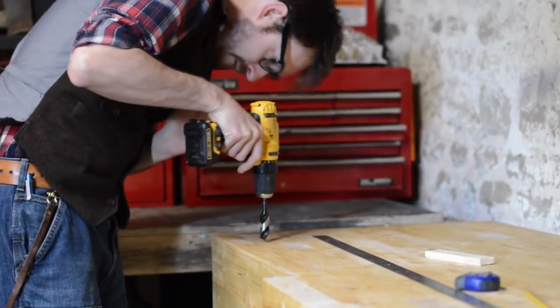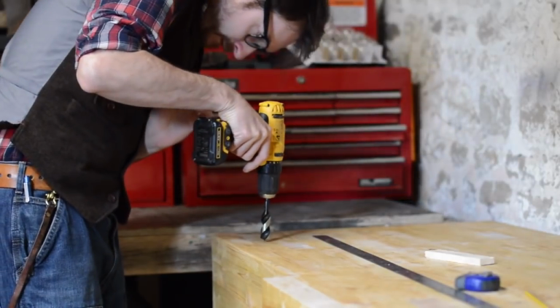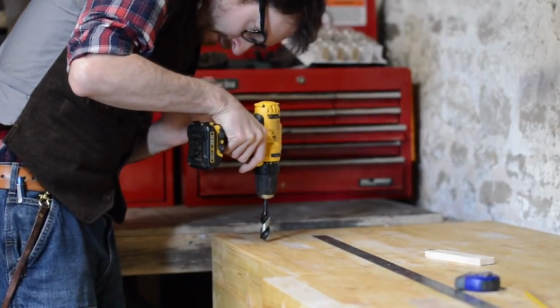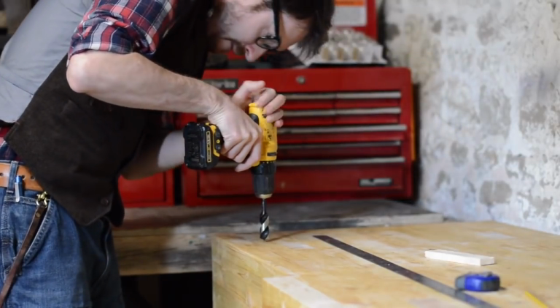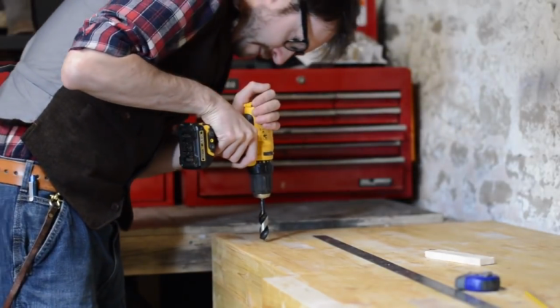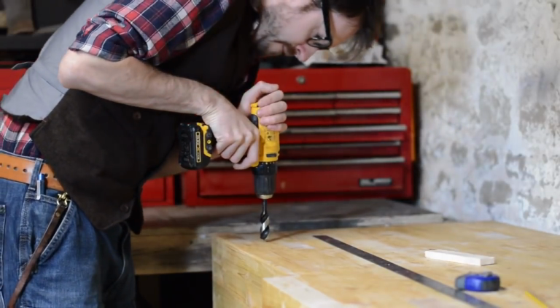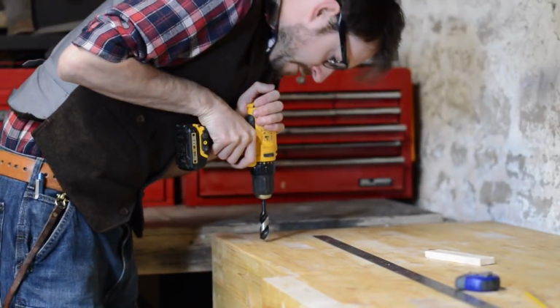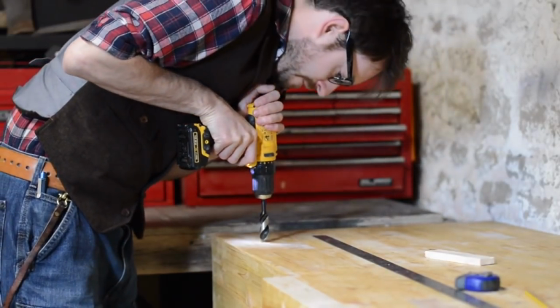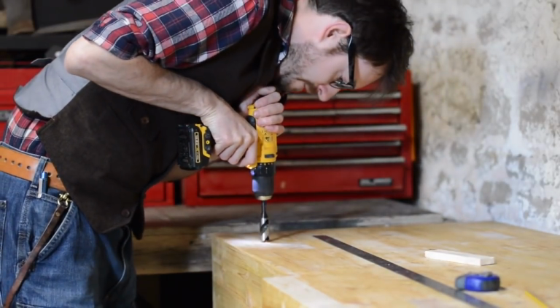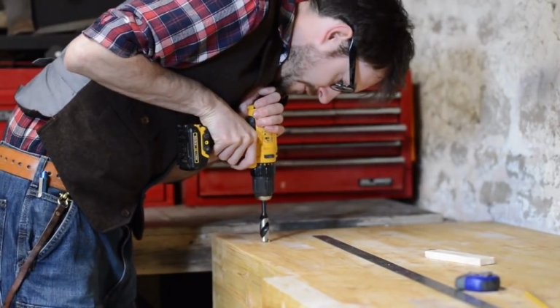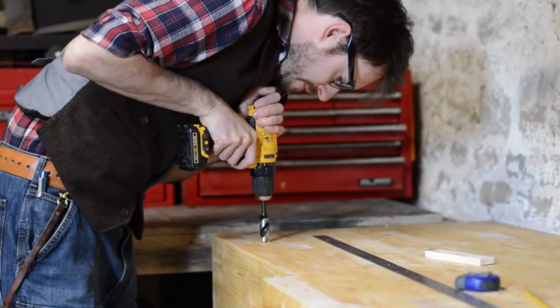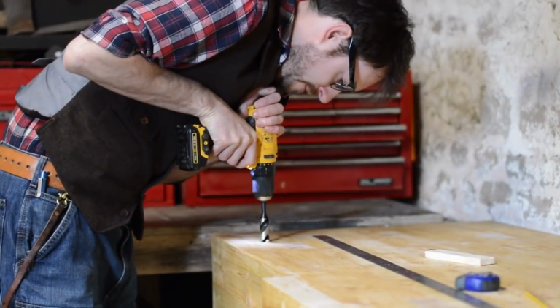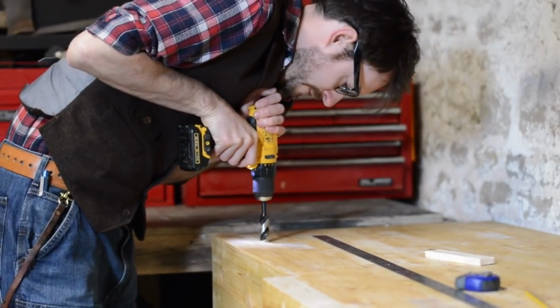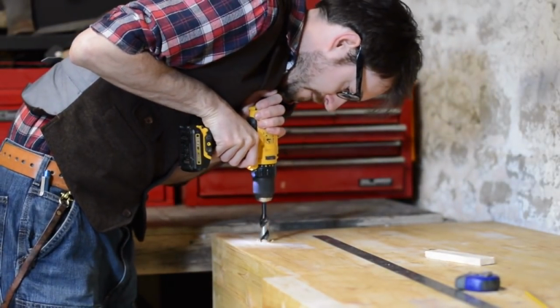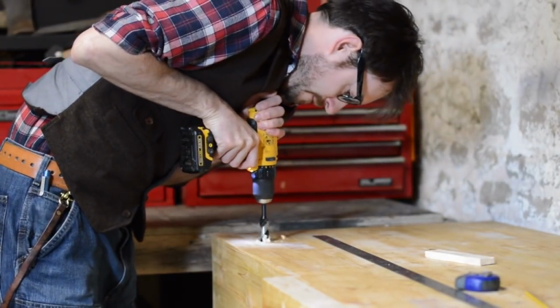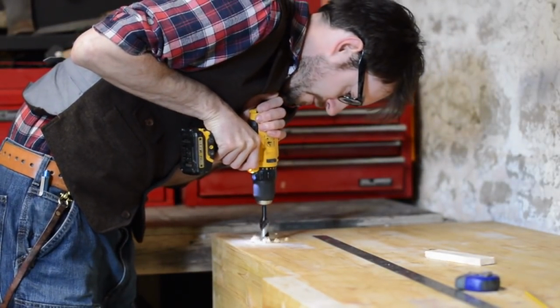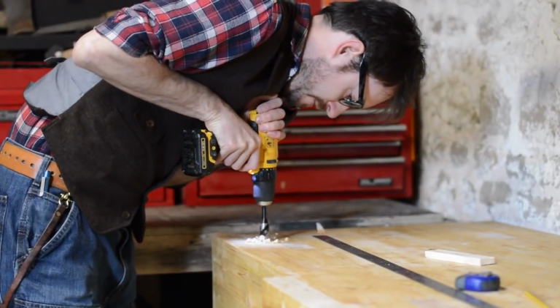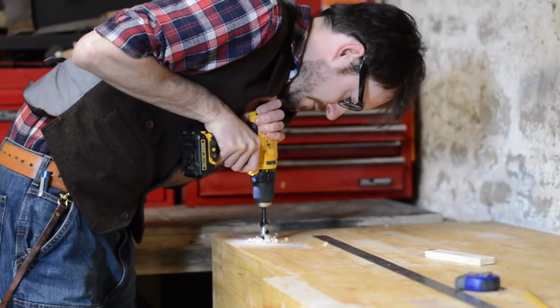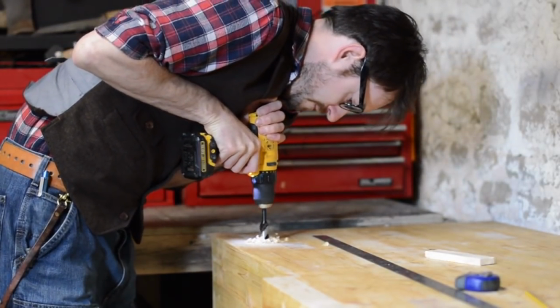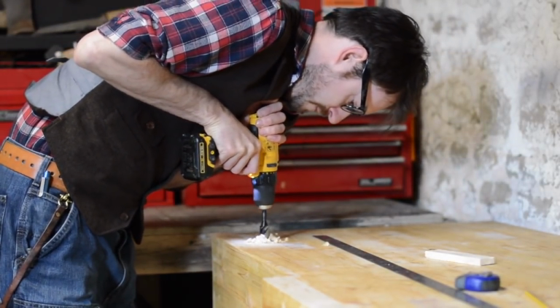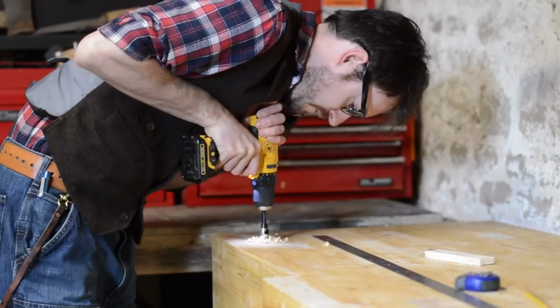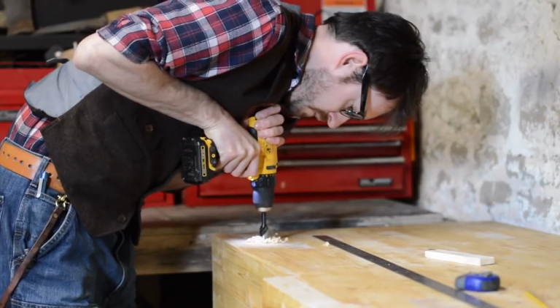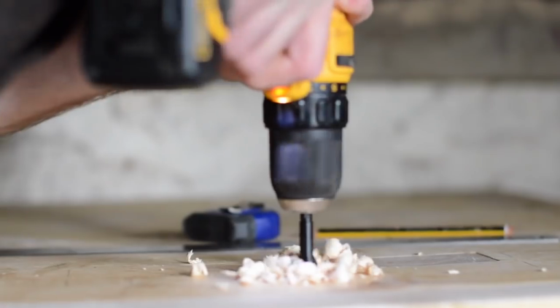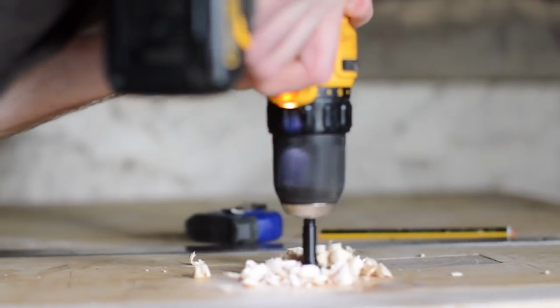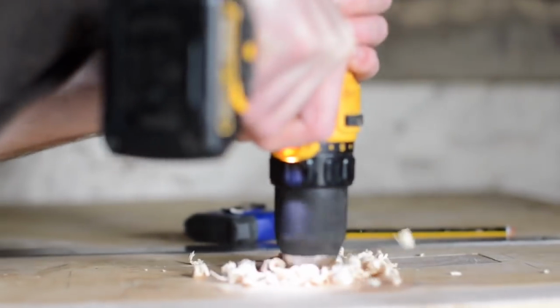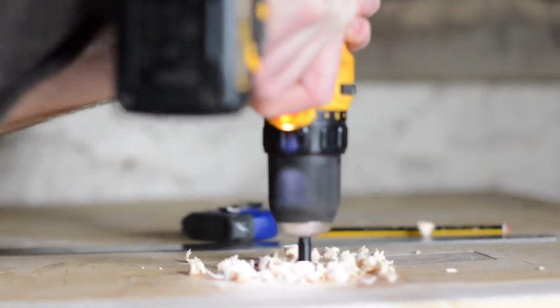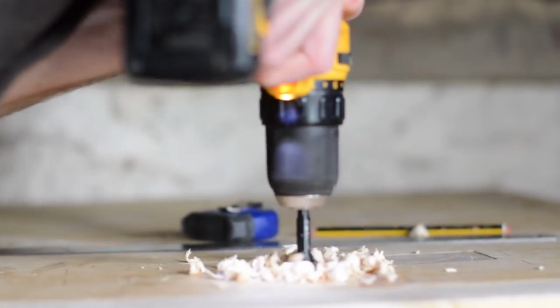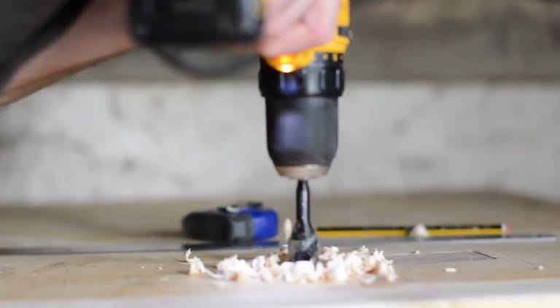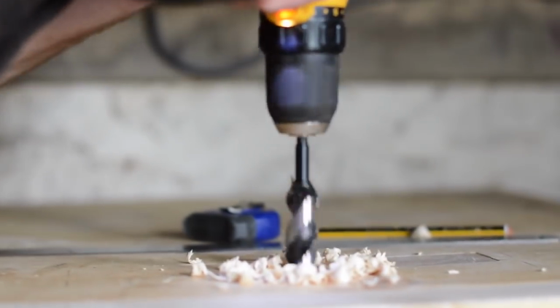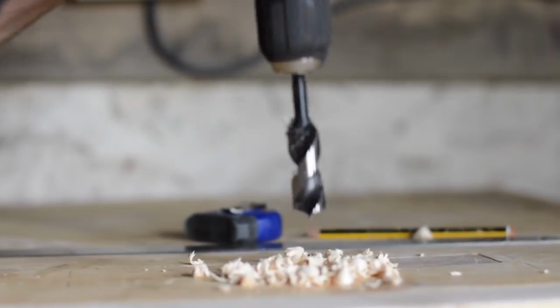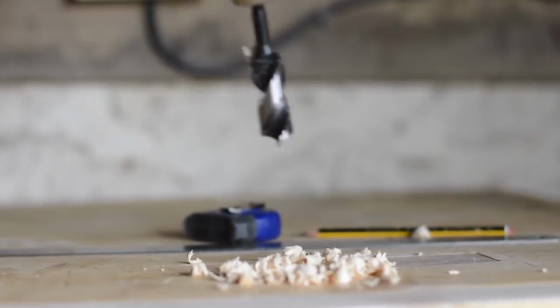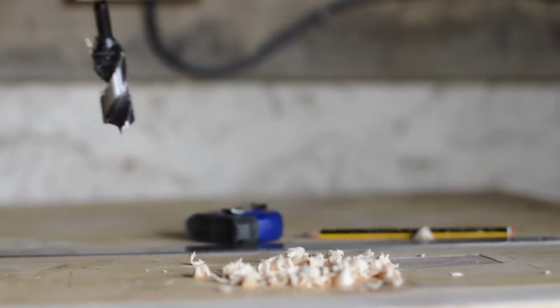The hold fasts I bought came with a brand new auger bit. Going through this pine was like a hot knife through butter.